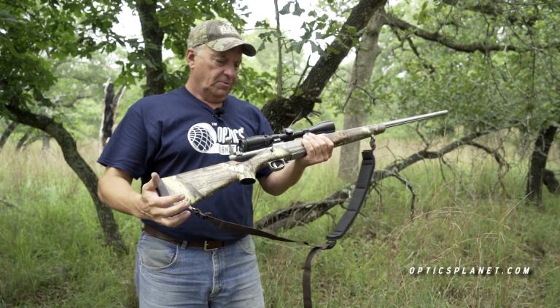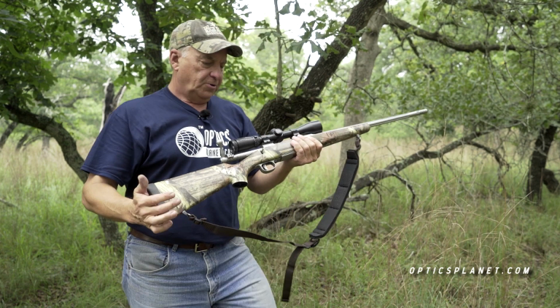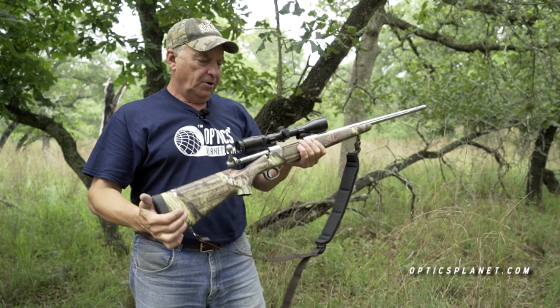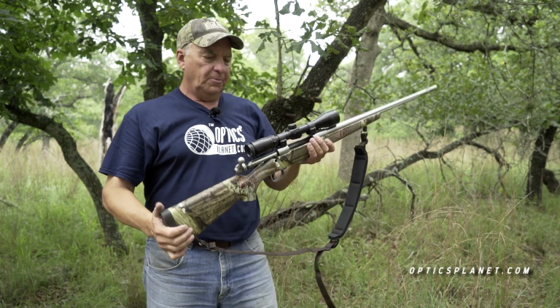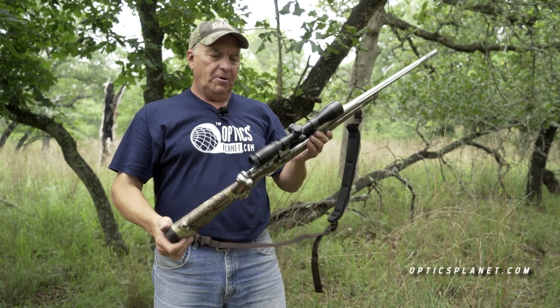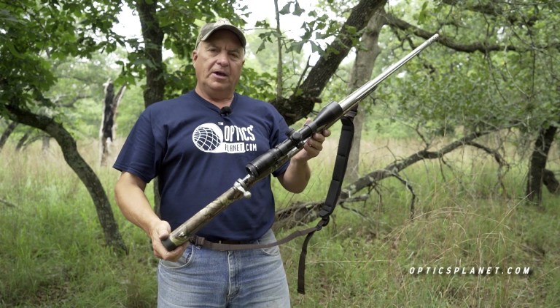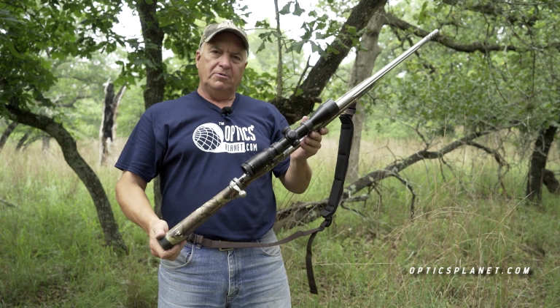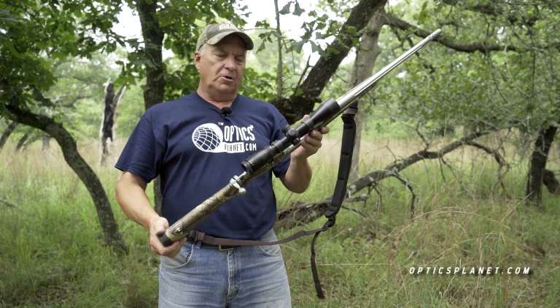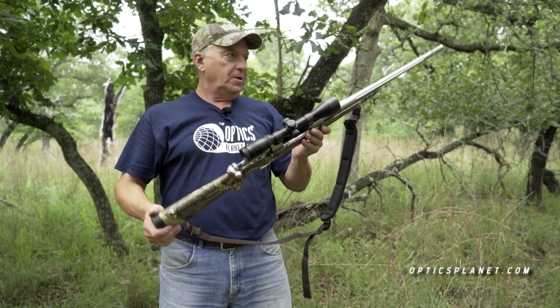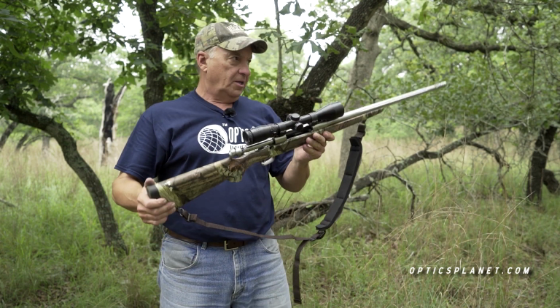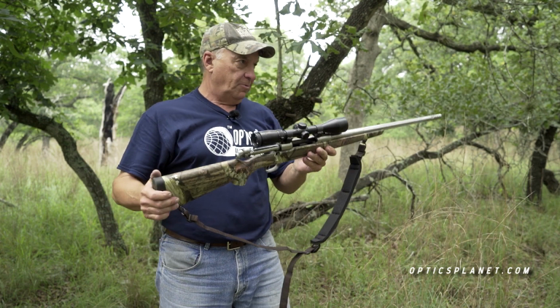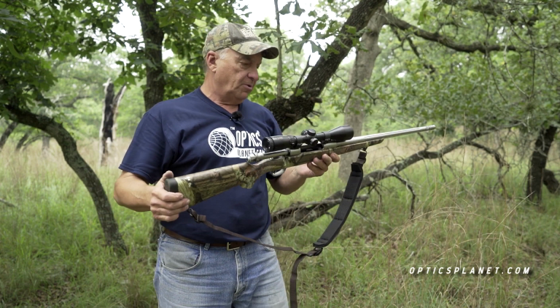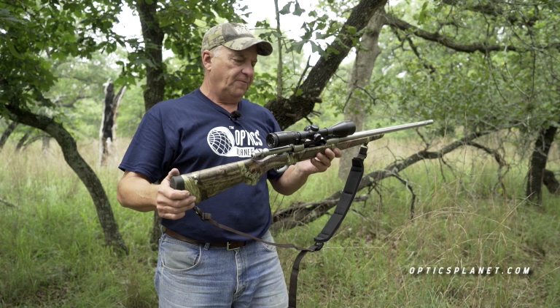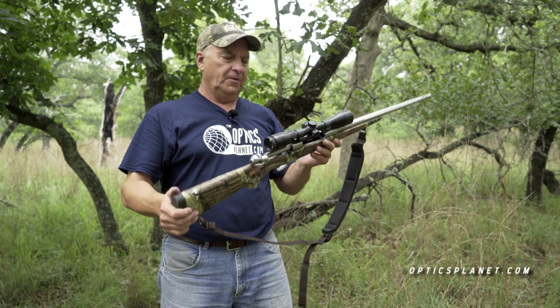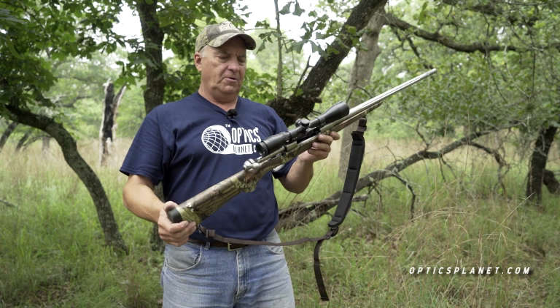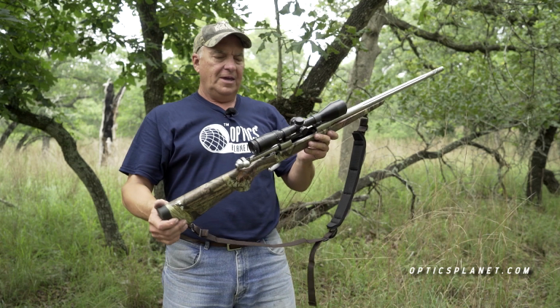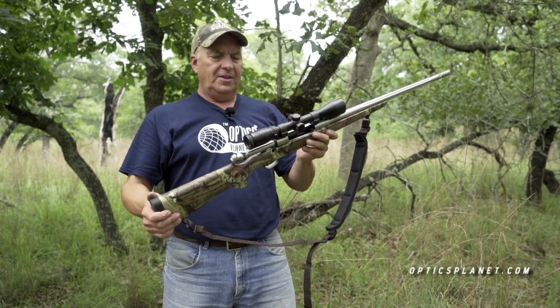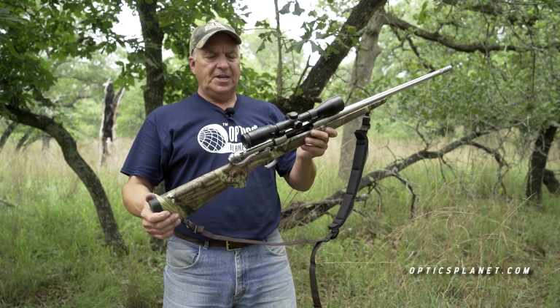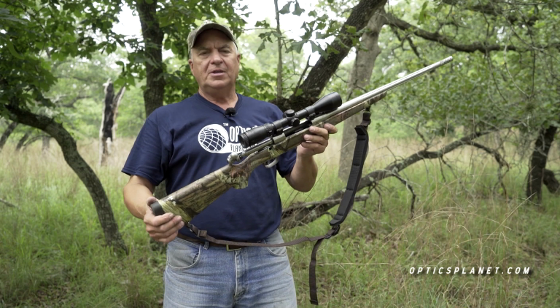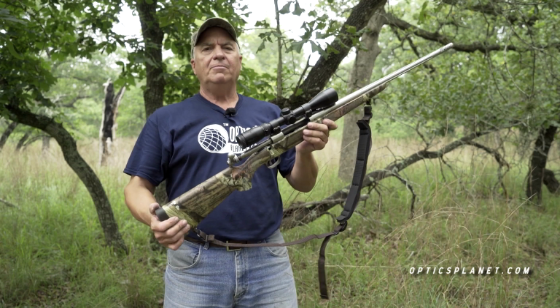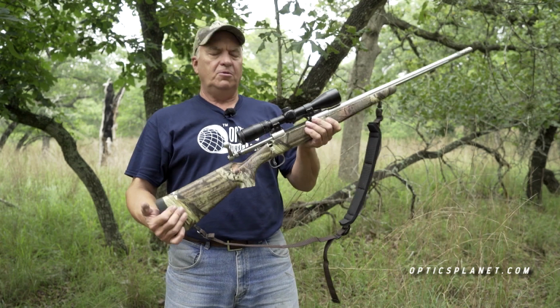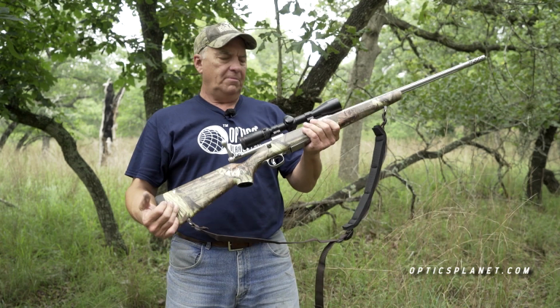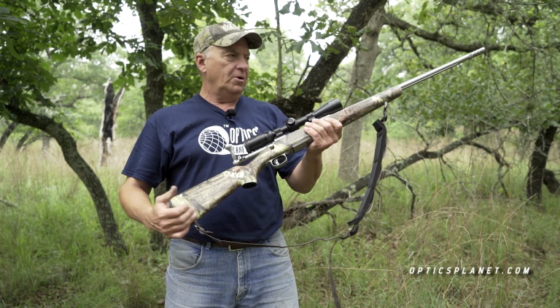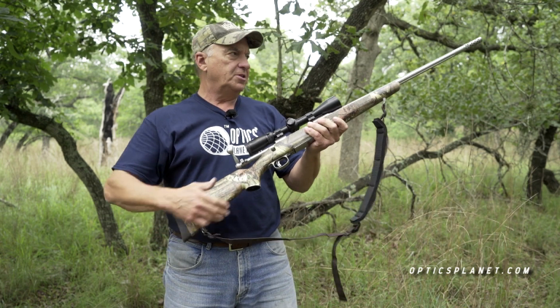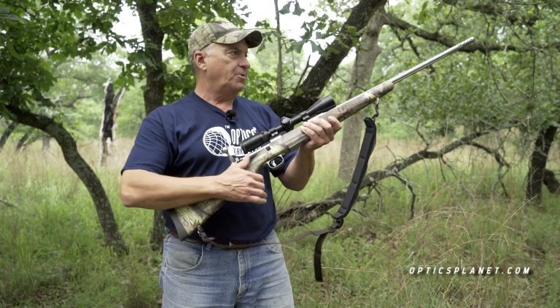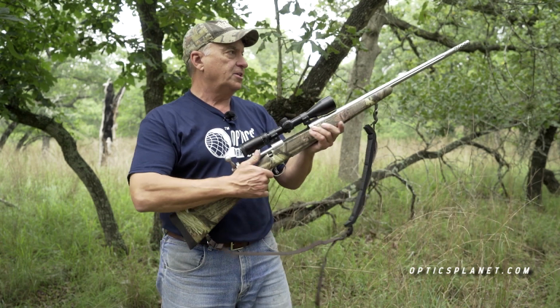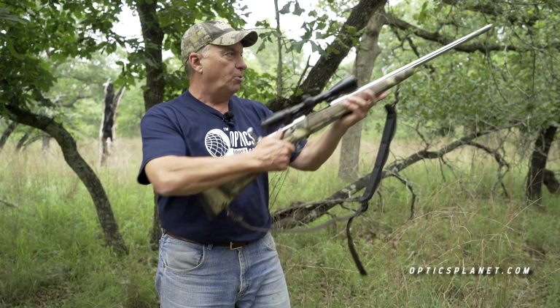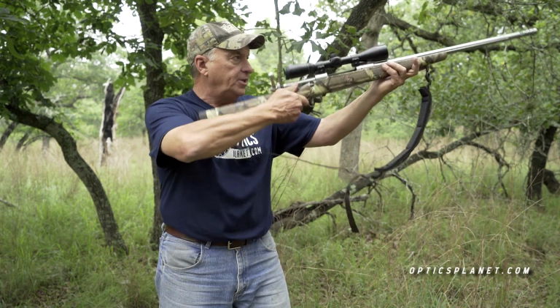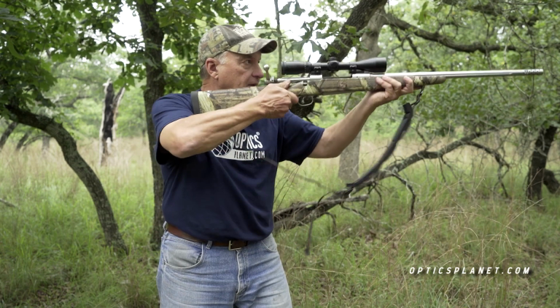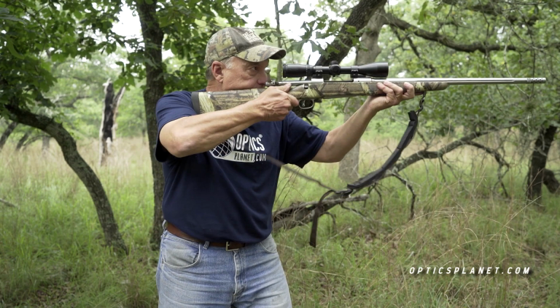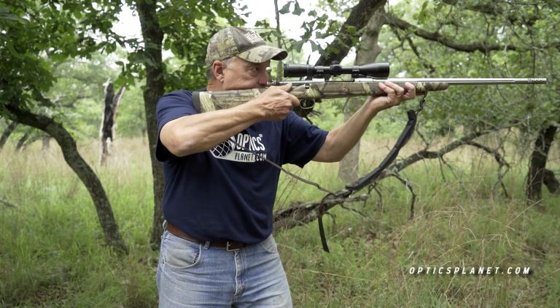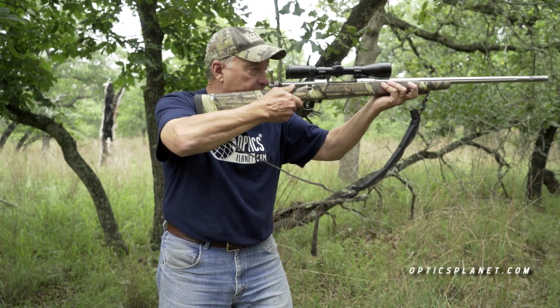So turn your power down on your scope — it will help you with a greater field of view. At the same time, you may want to just practice pointing and aiming.